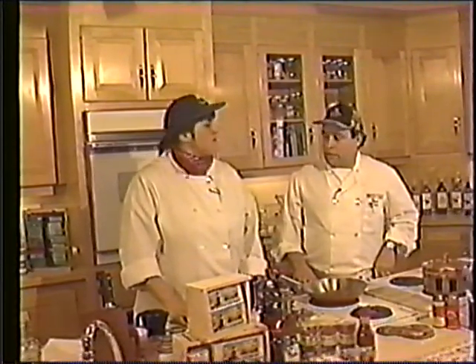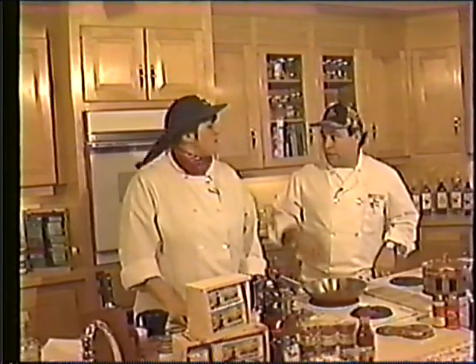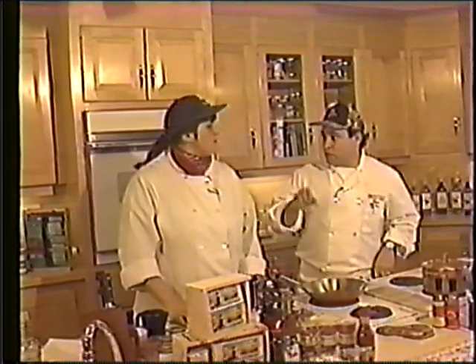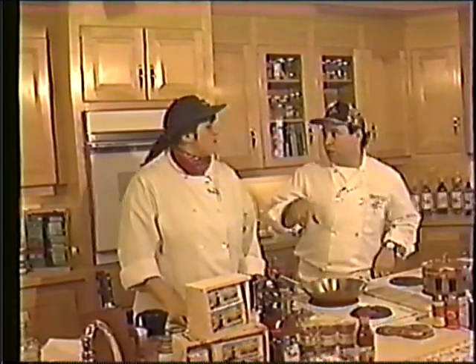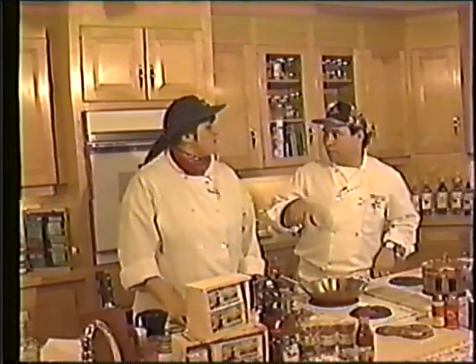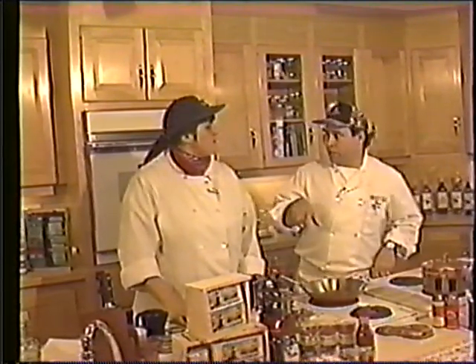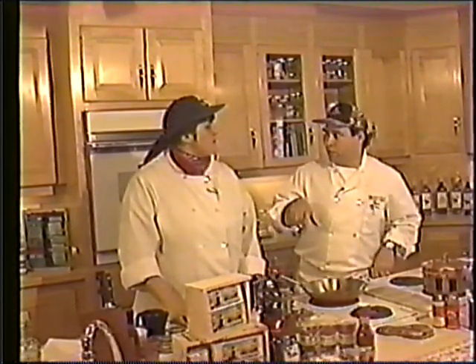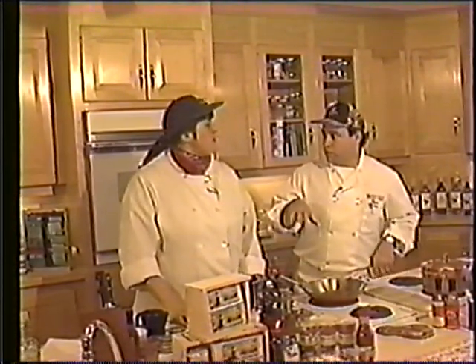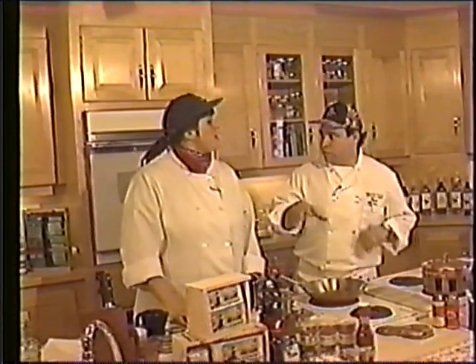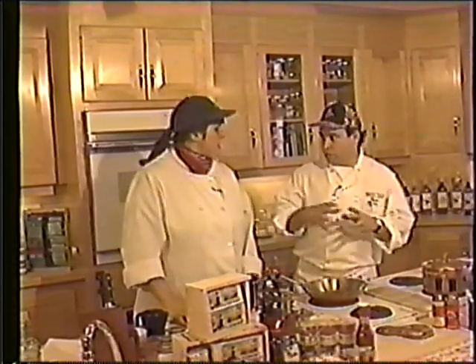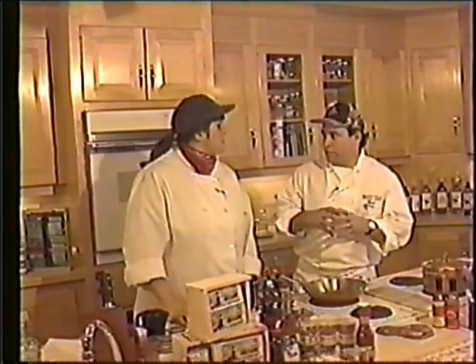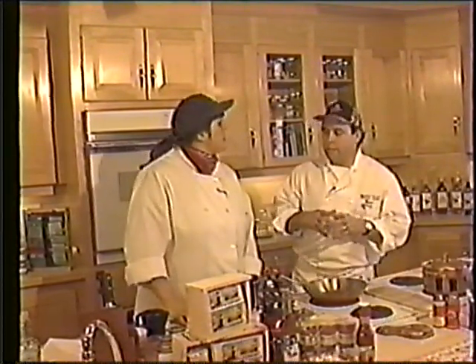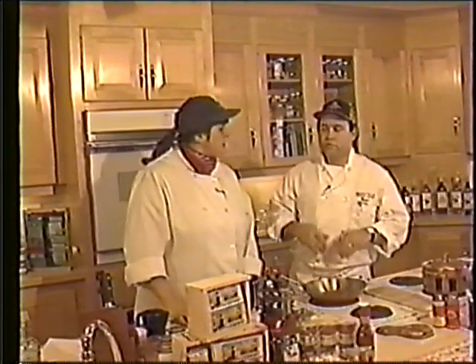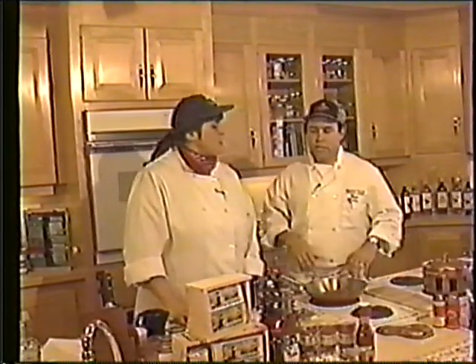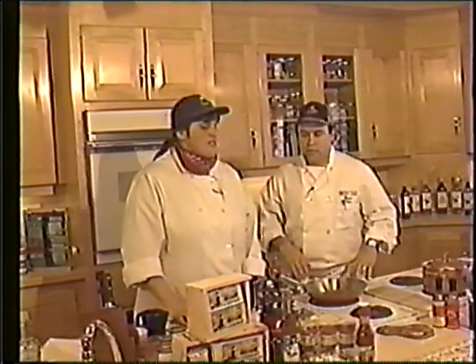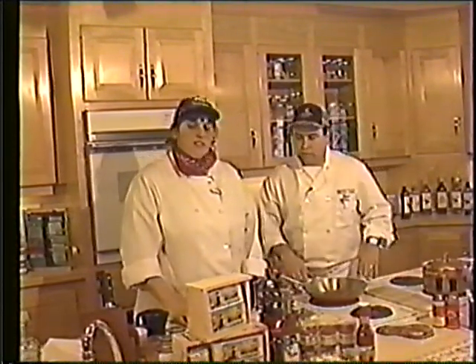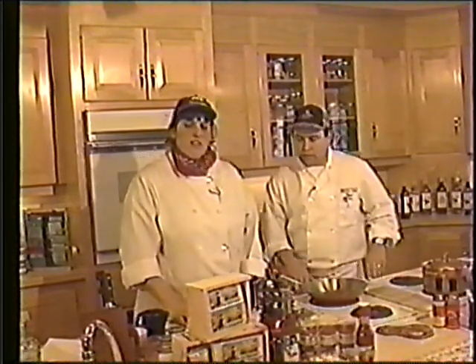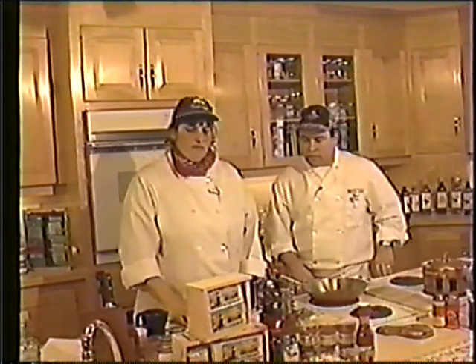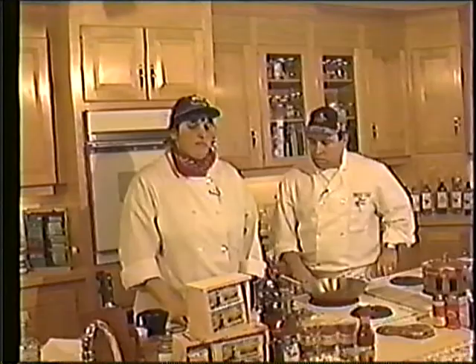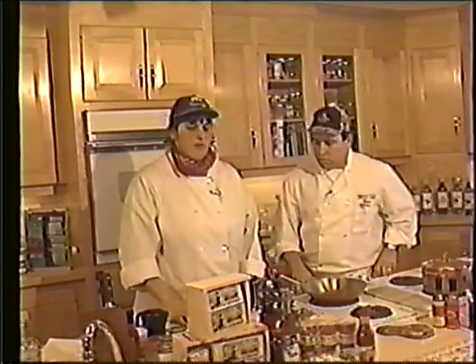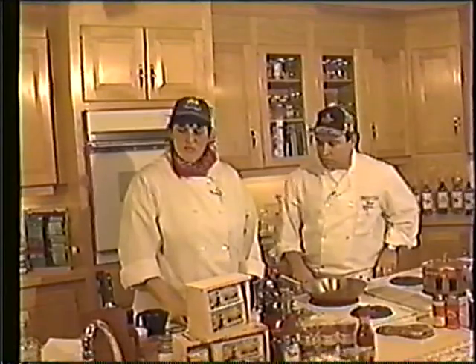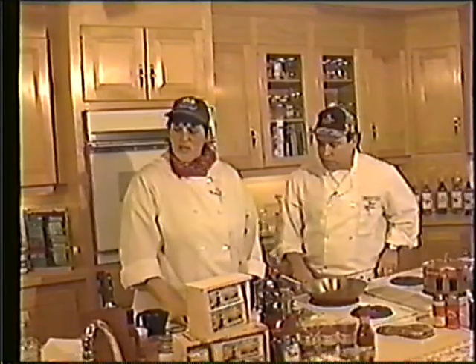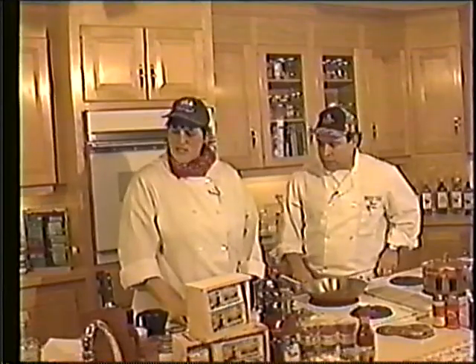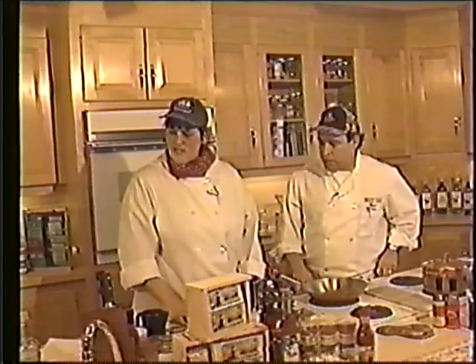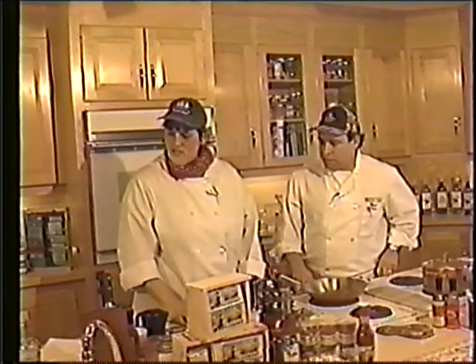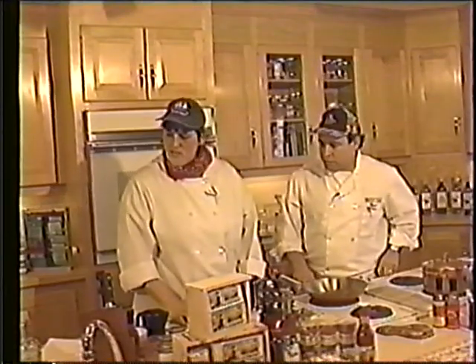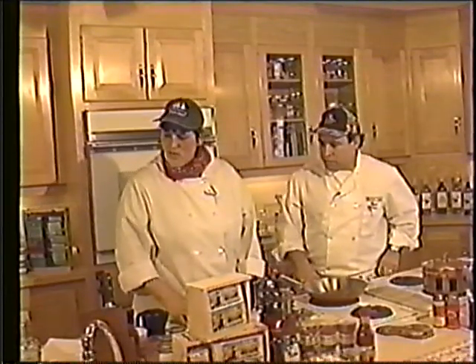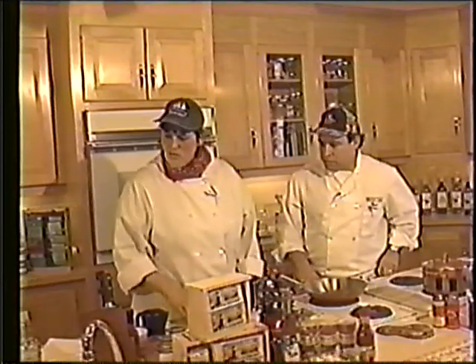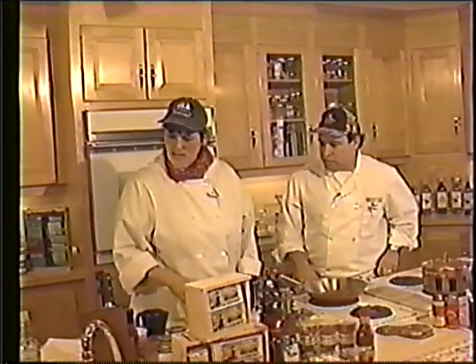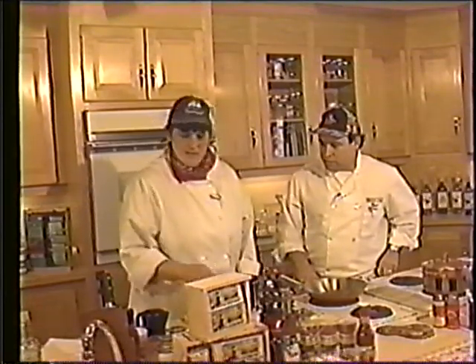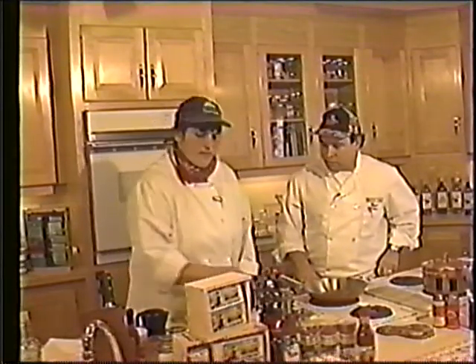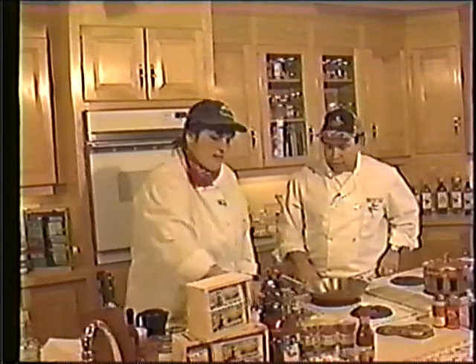Now this is on your menu — the crab cakes. Yes, it is. Why don't you get hopping here and see what we got.